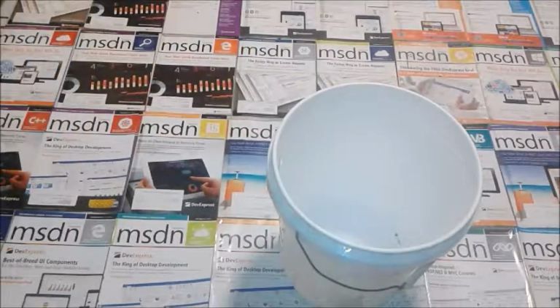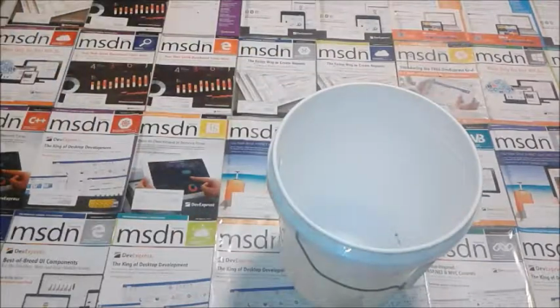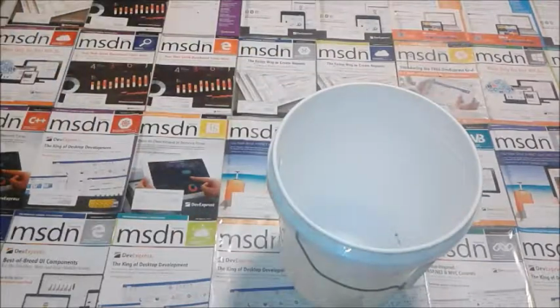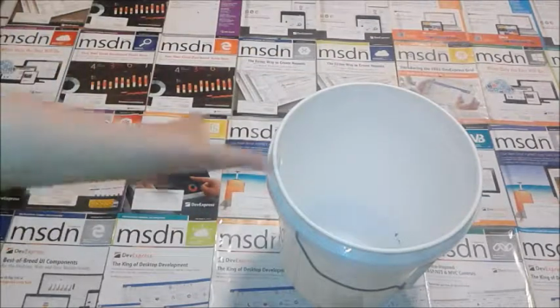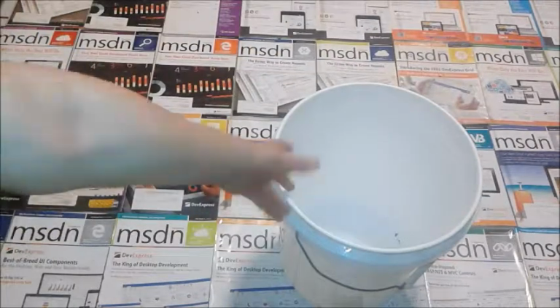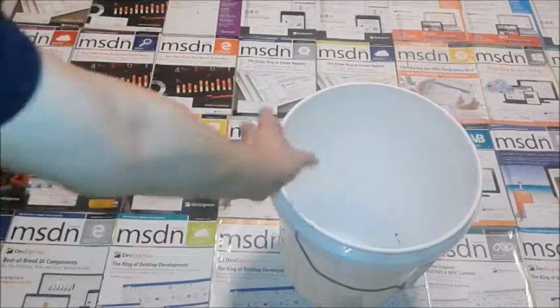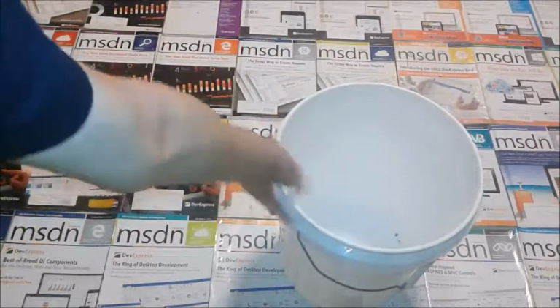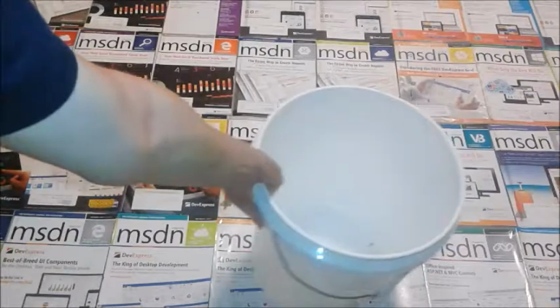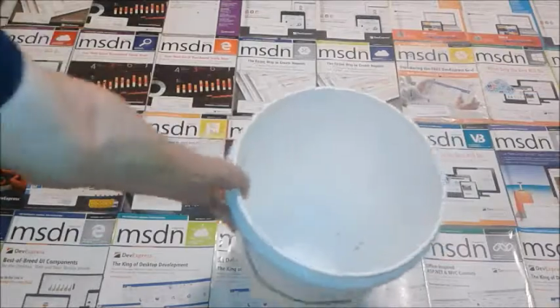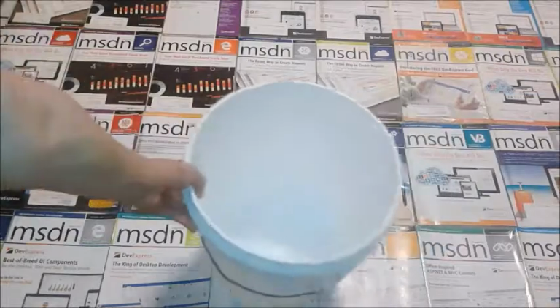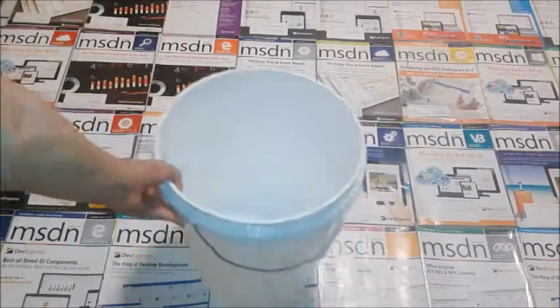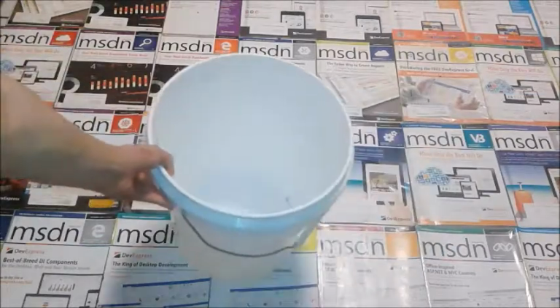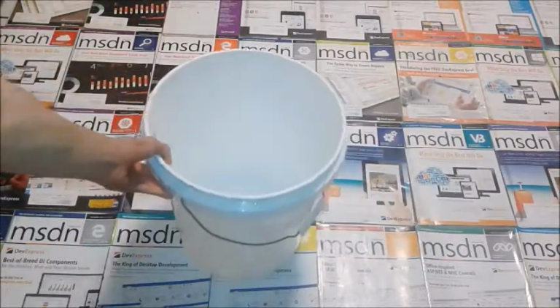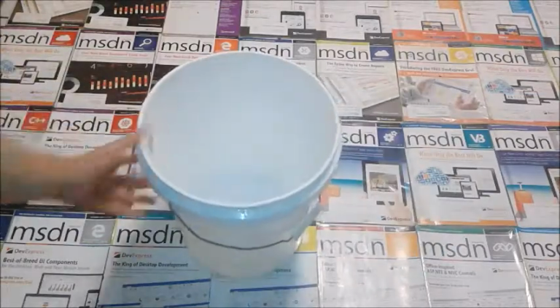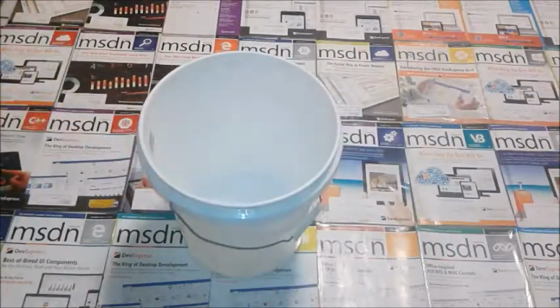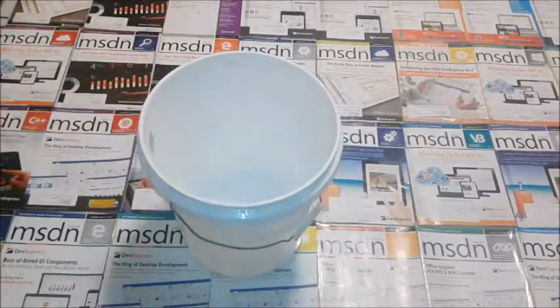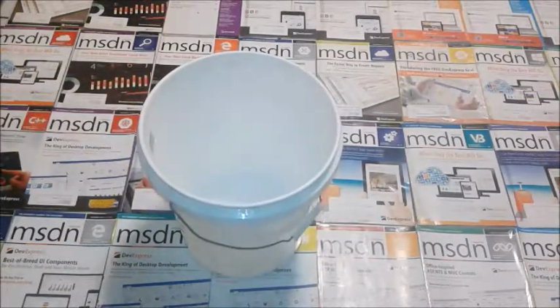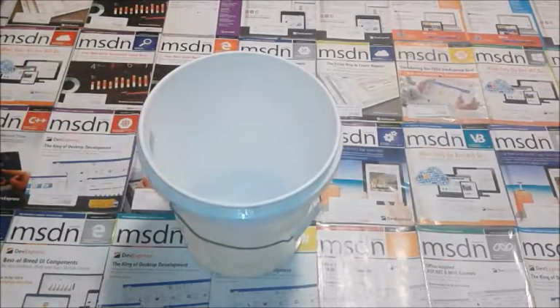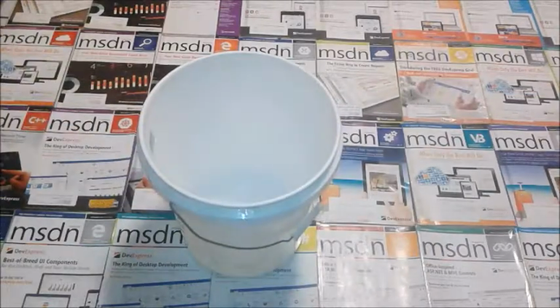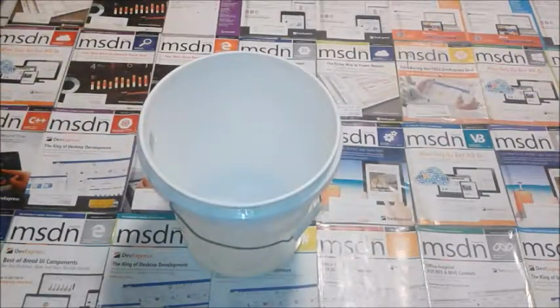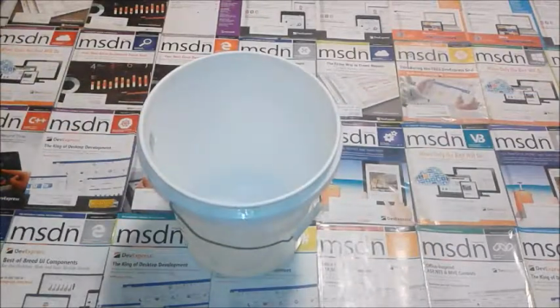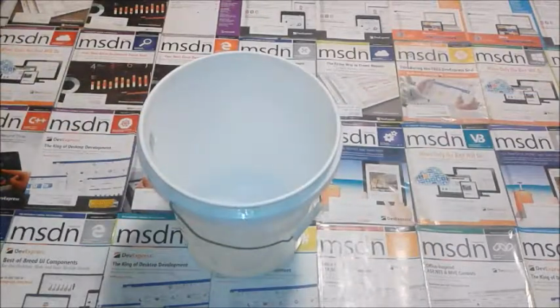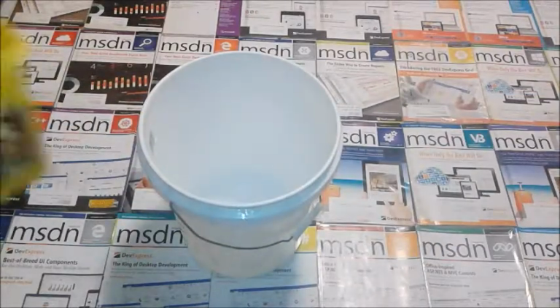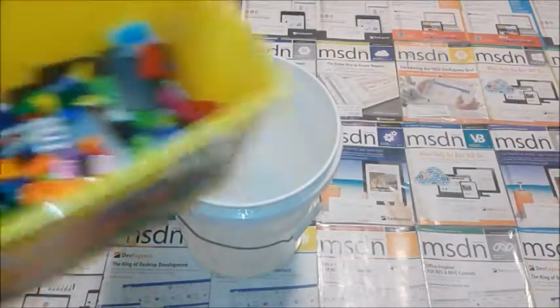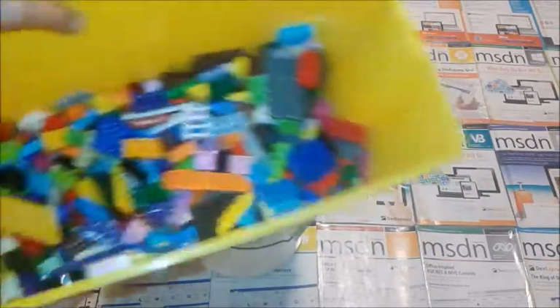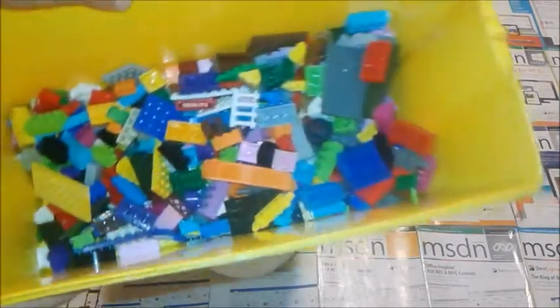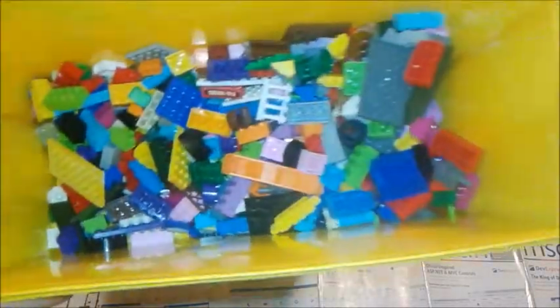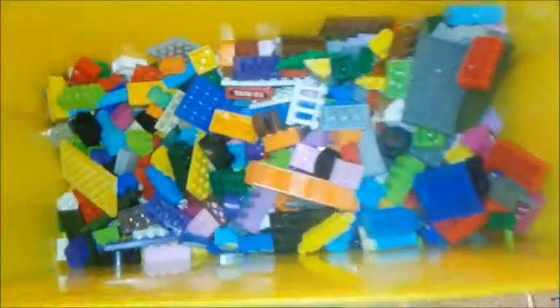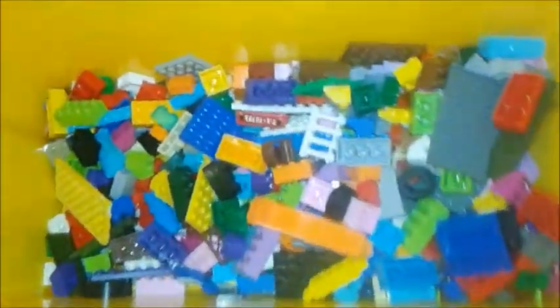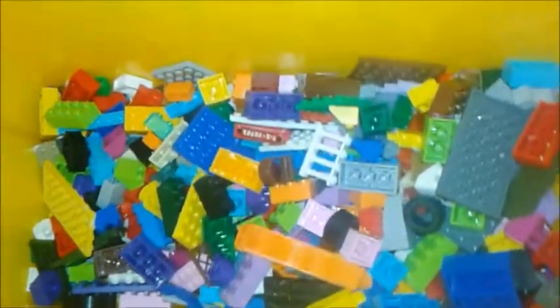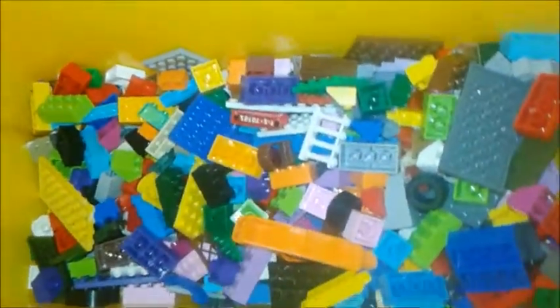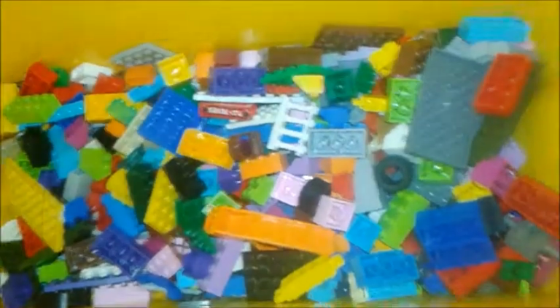This bucket. And then you put some Legos inside.